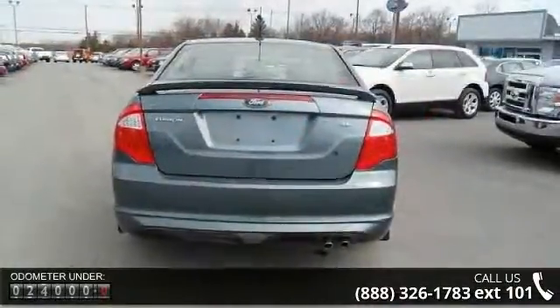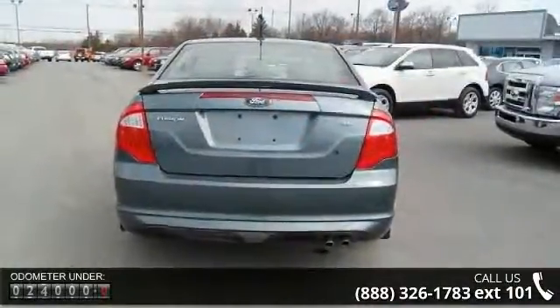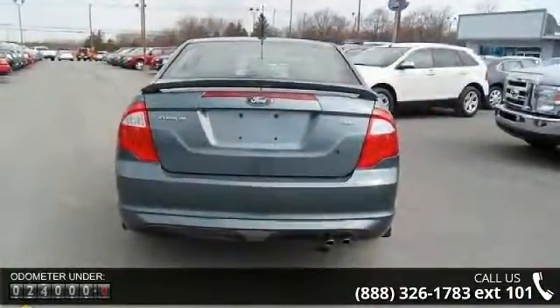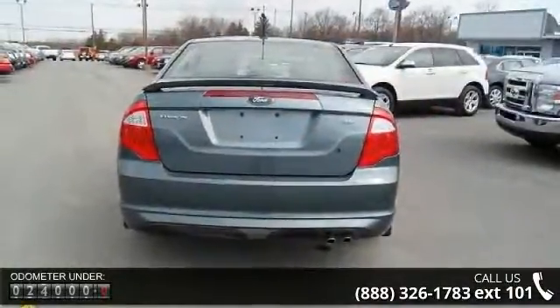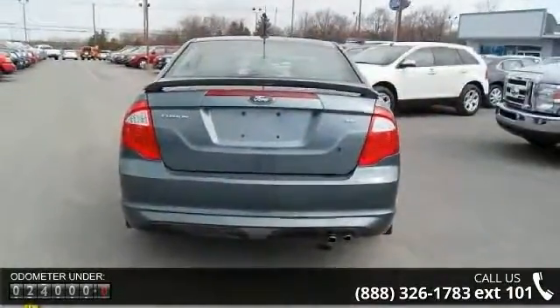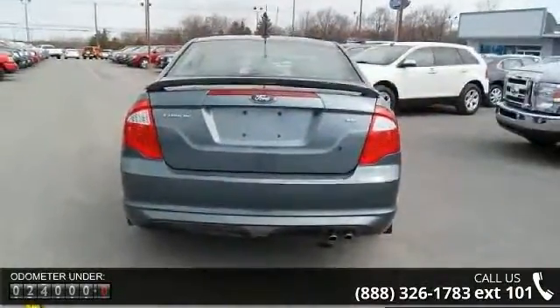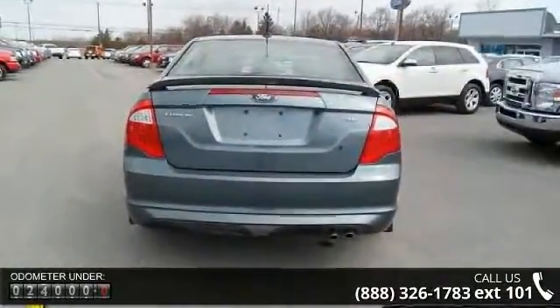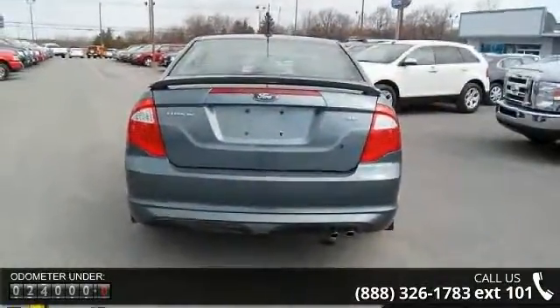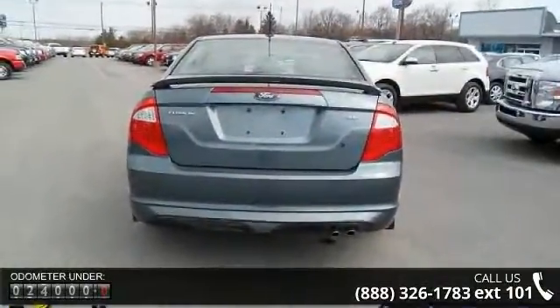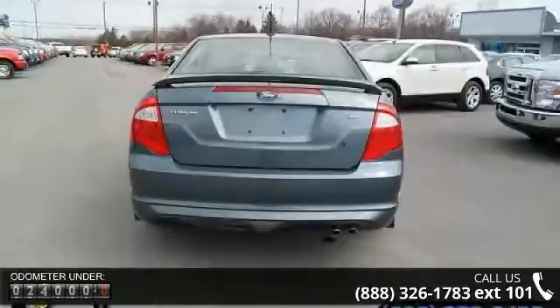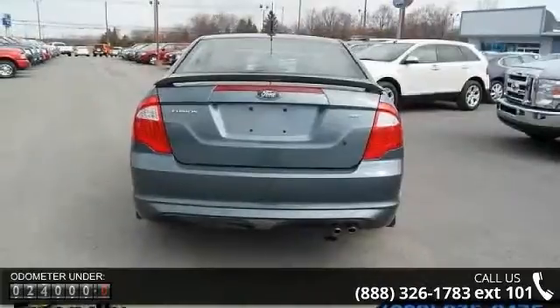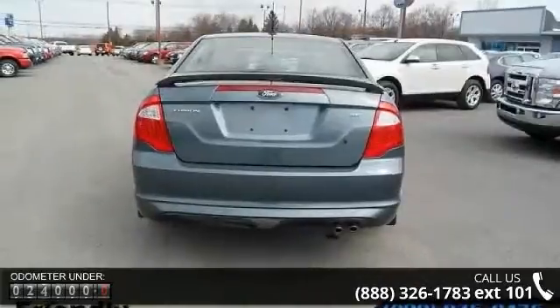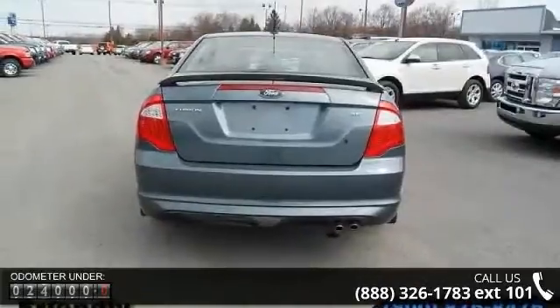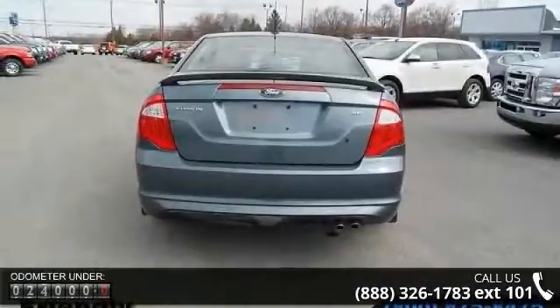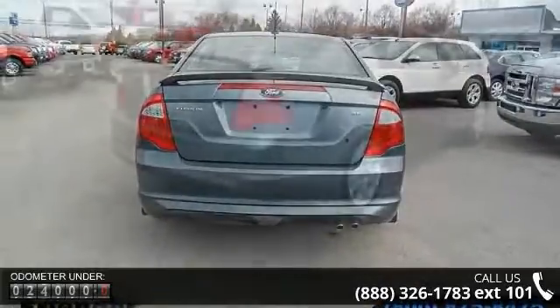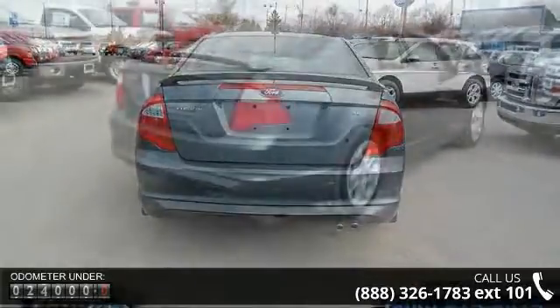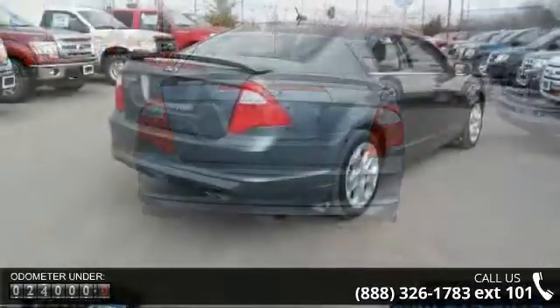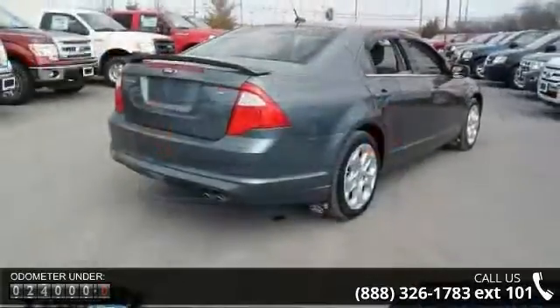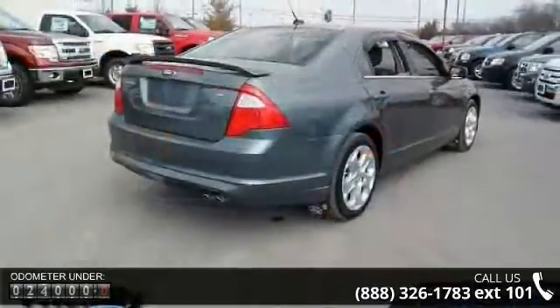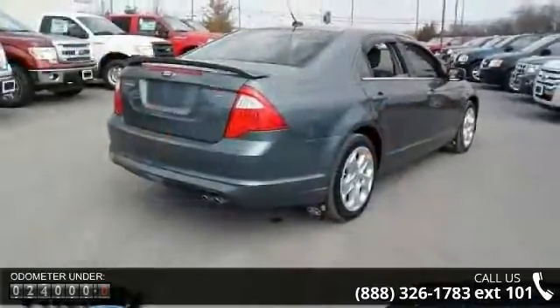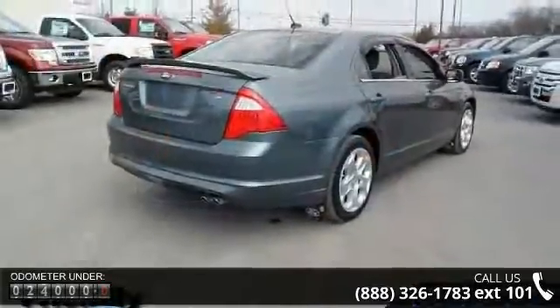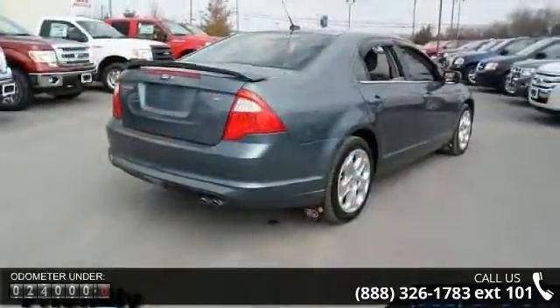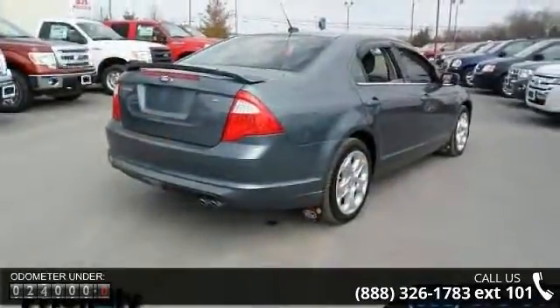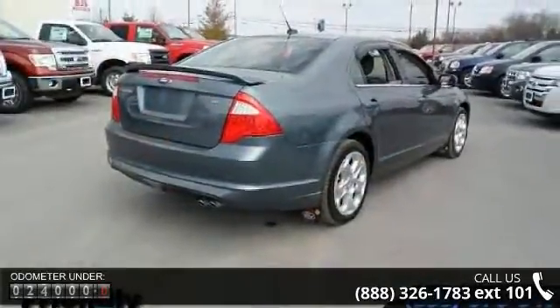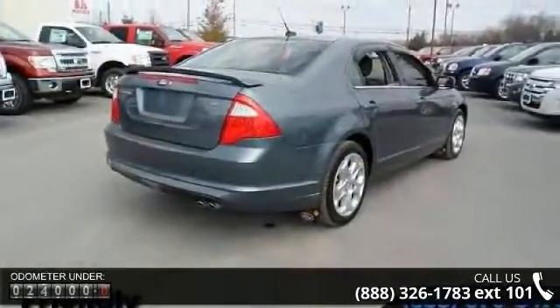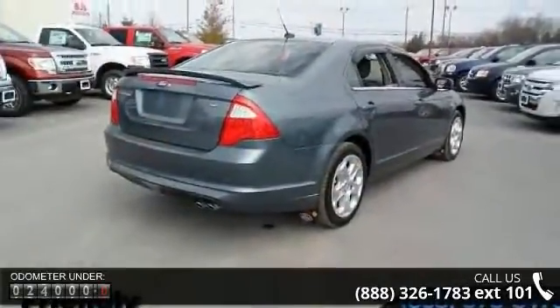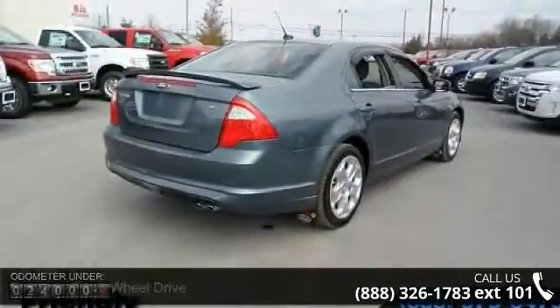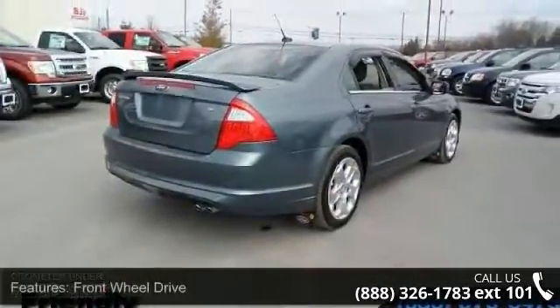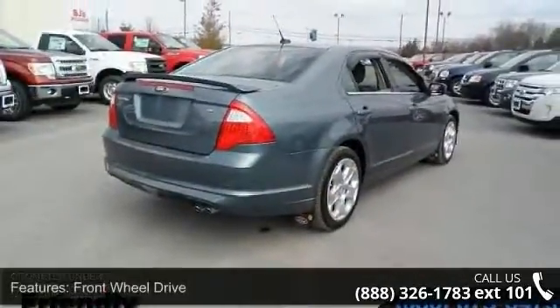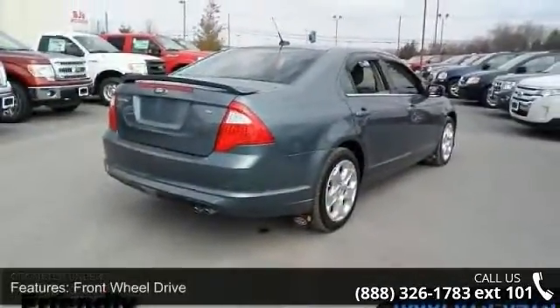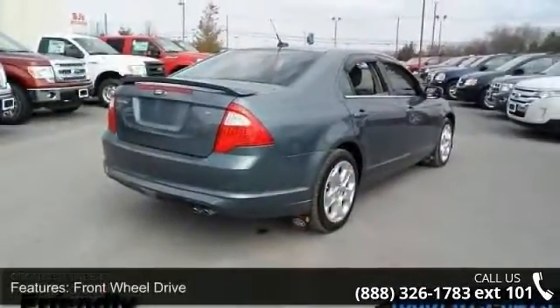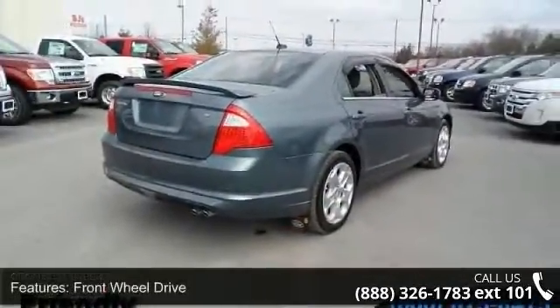Enjoy these notable features: cruise control, wheel covers, steel wheels, front reading lamps, and fog lamps.